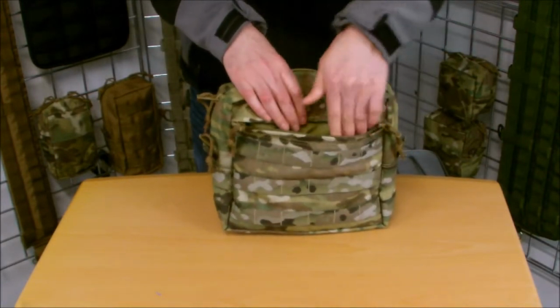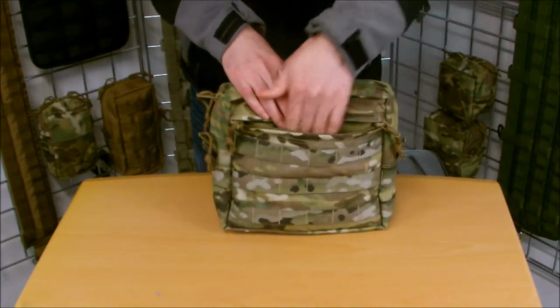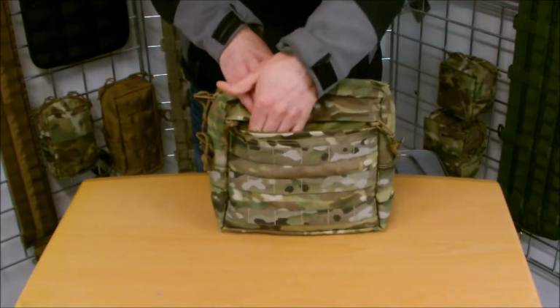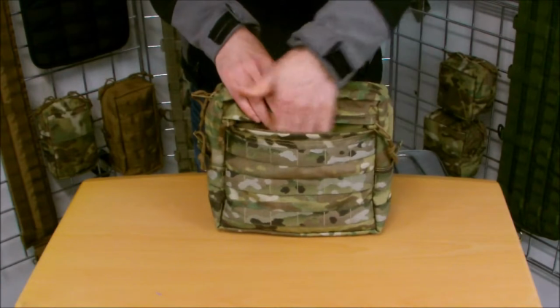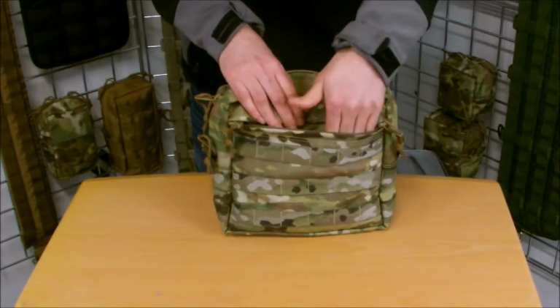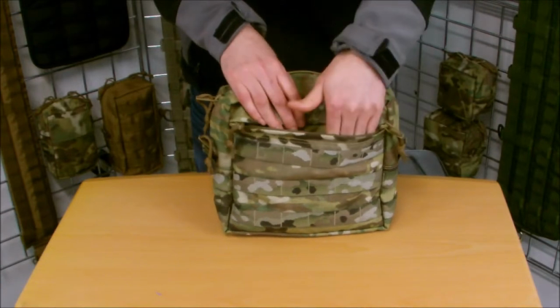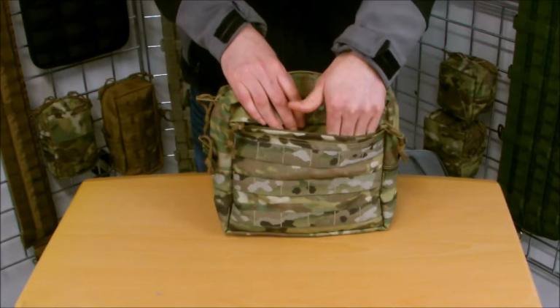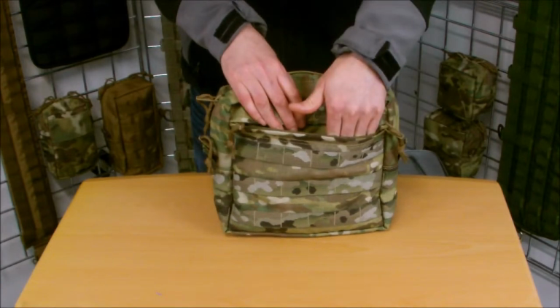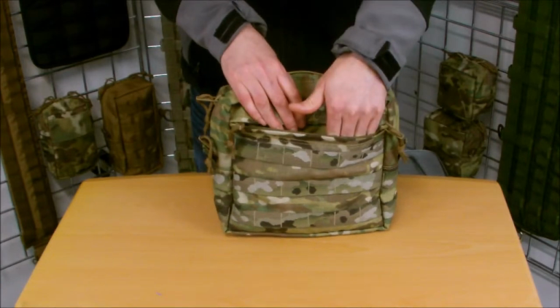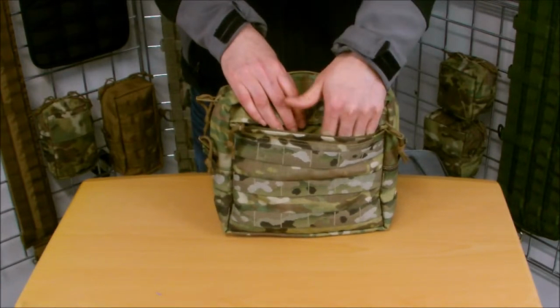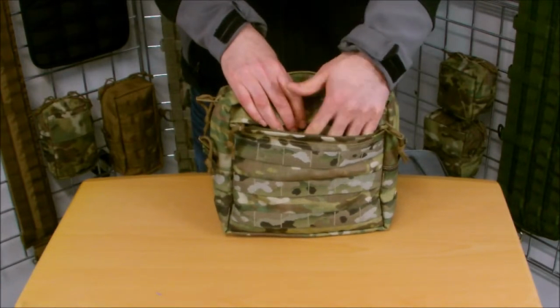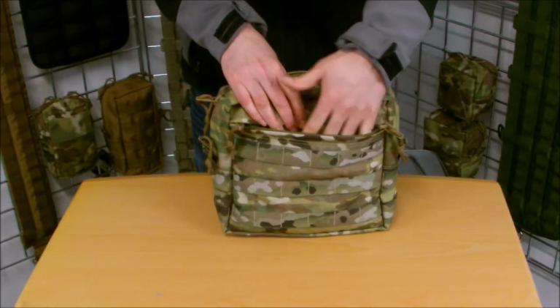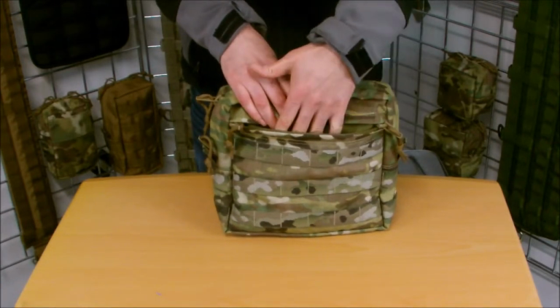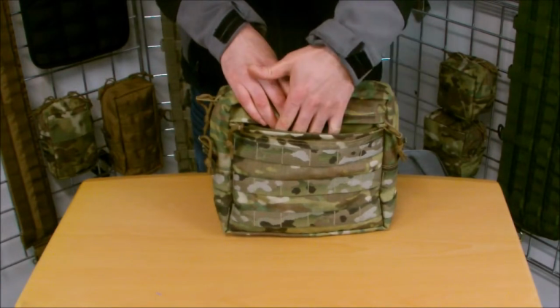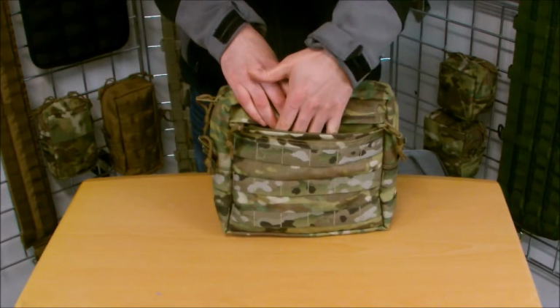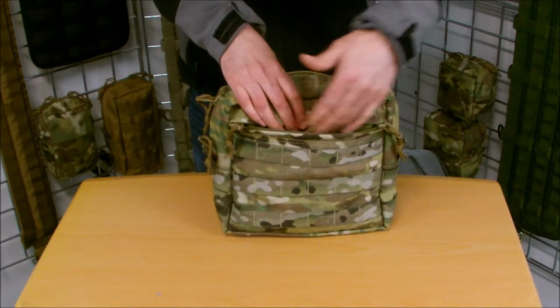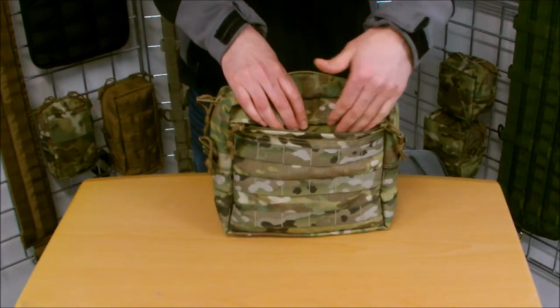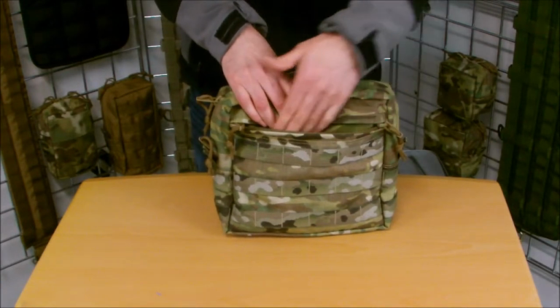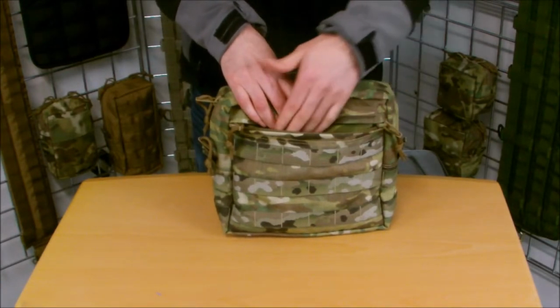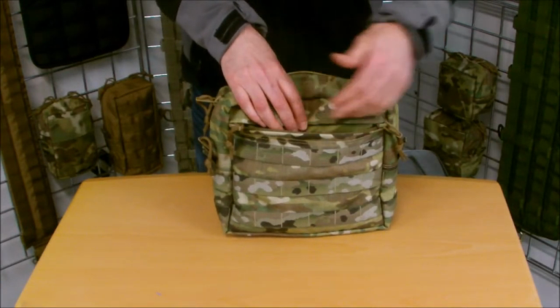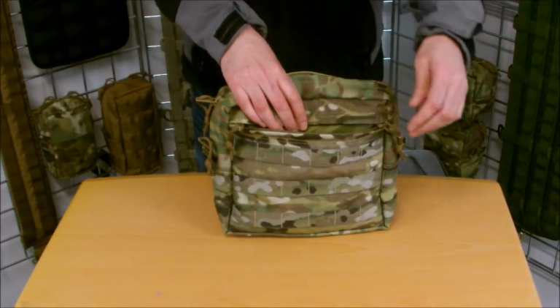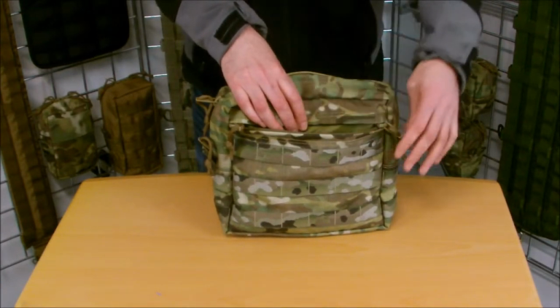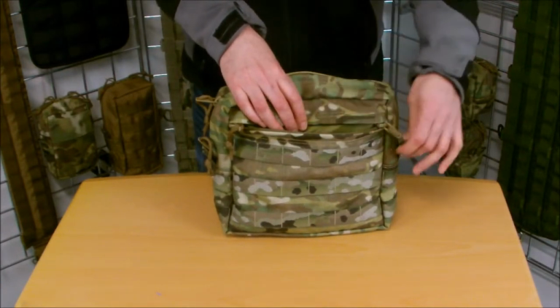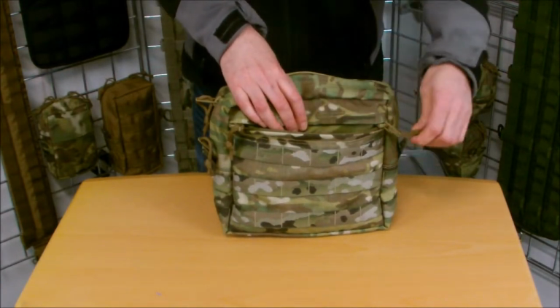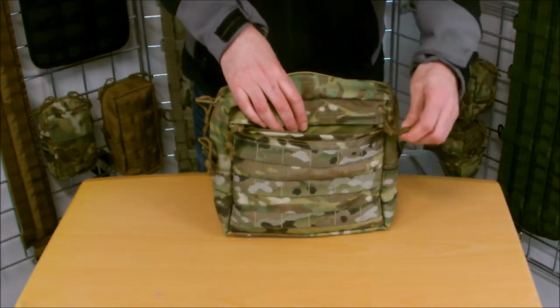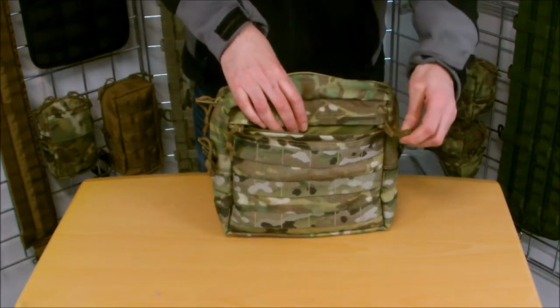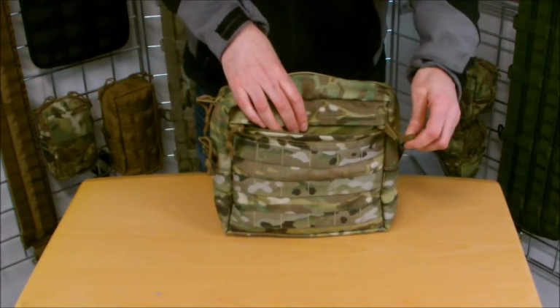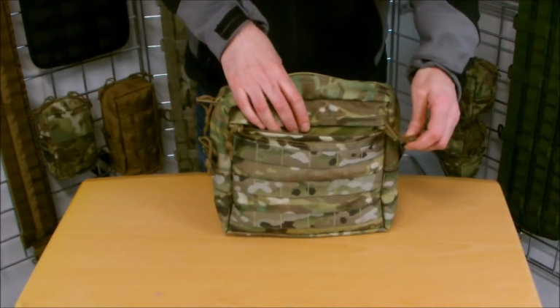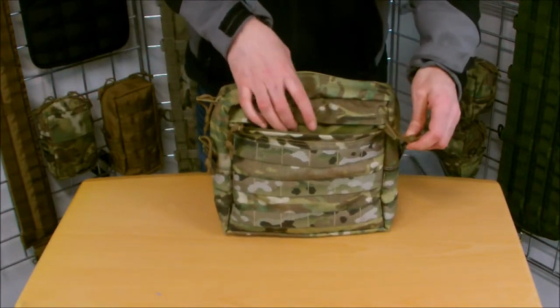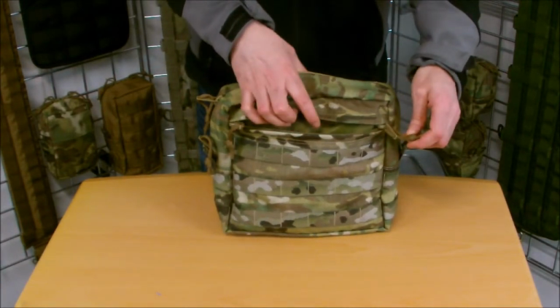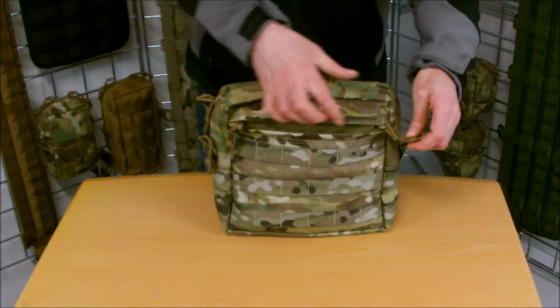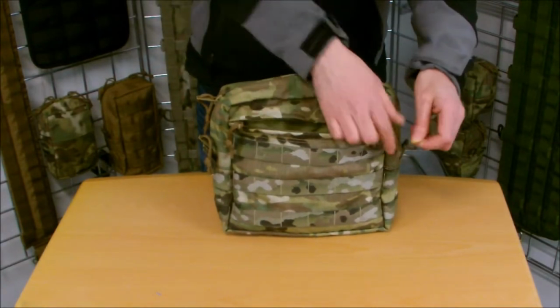And then the front has a zippered pocket. Inside we put elastic for your pens, notes, notebooks, torches, things like that.